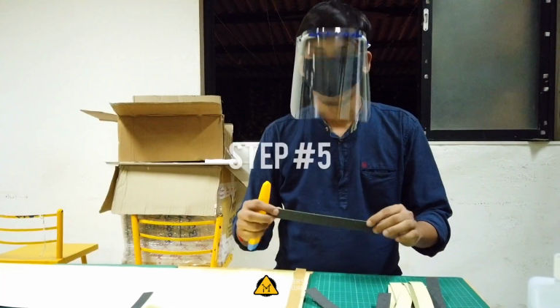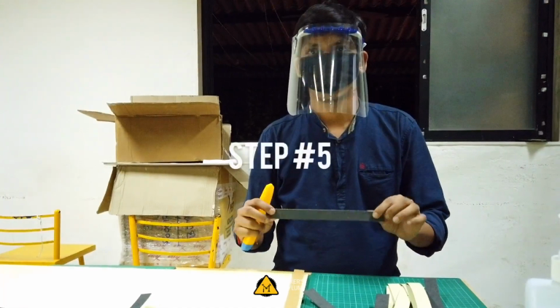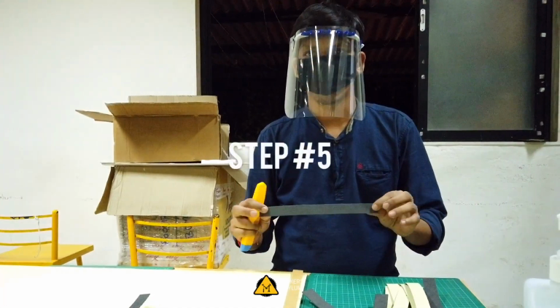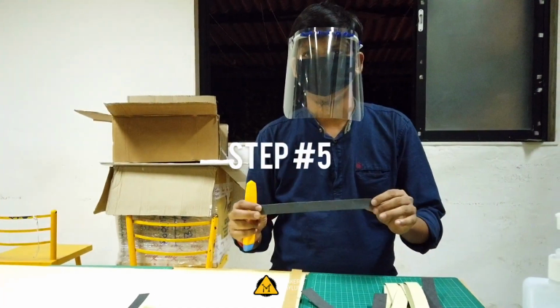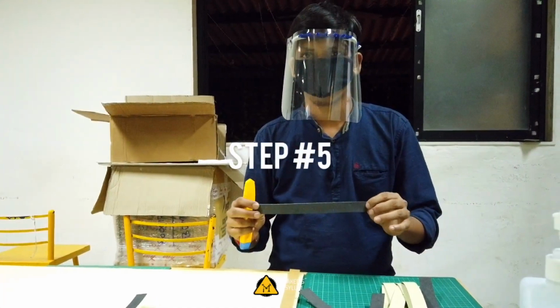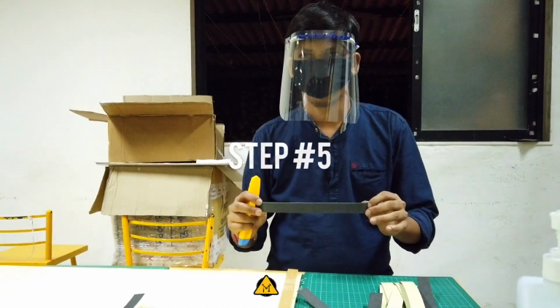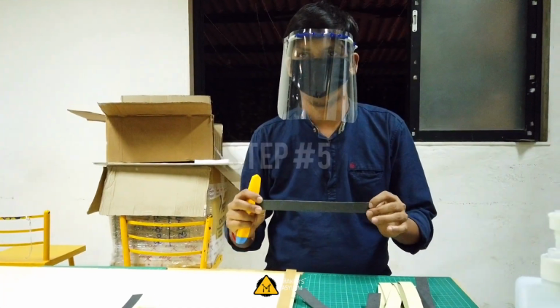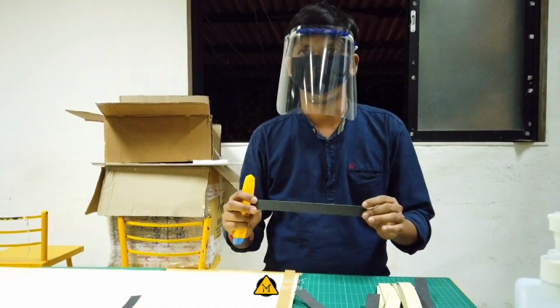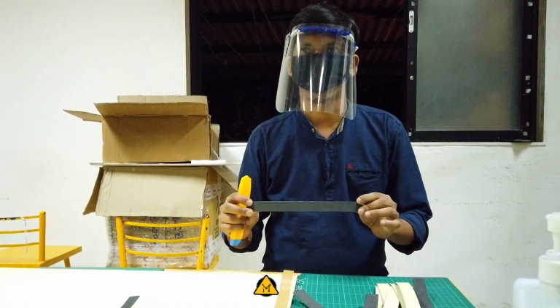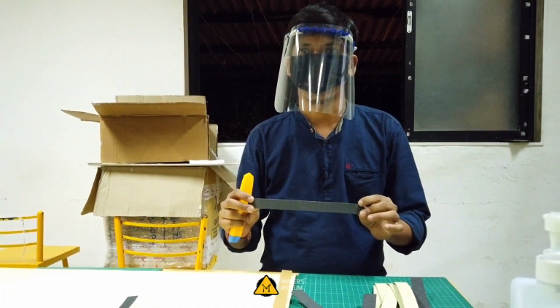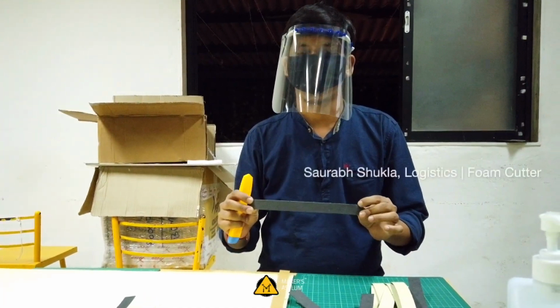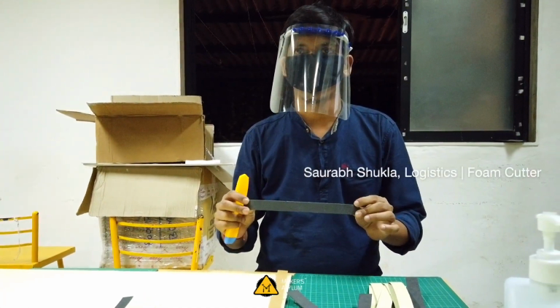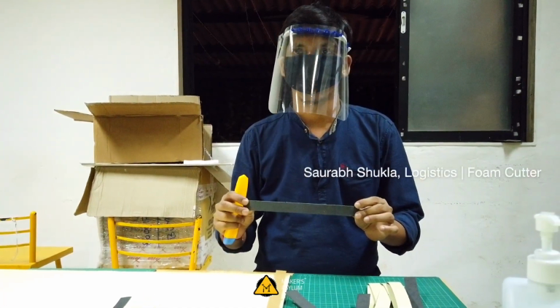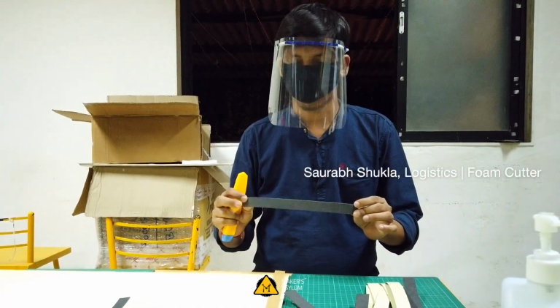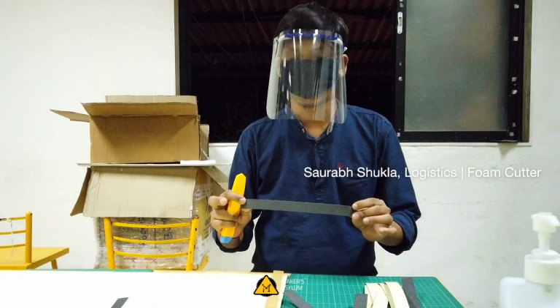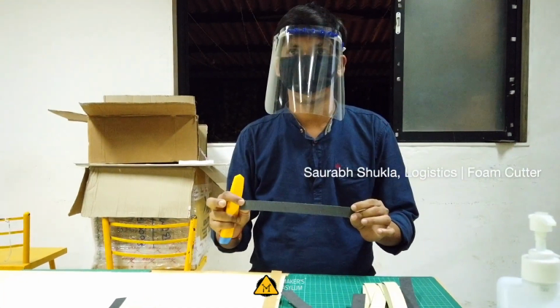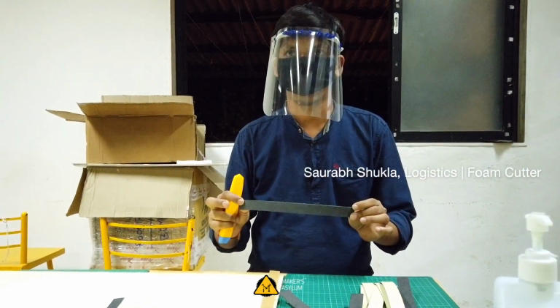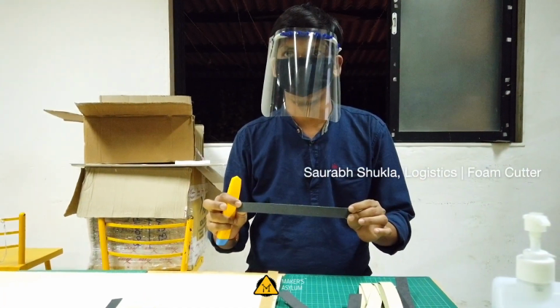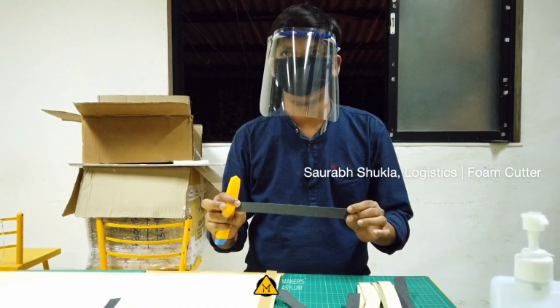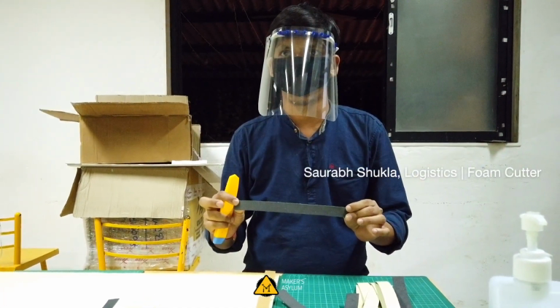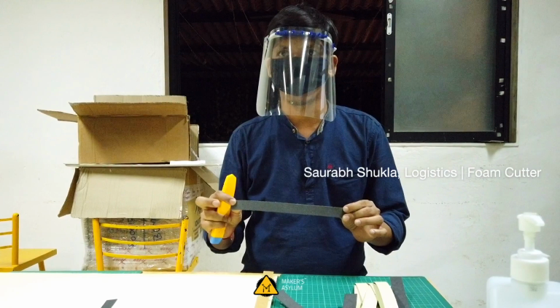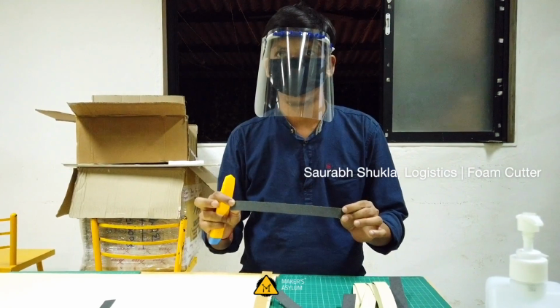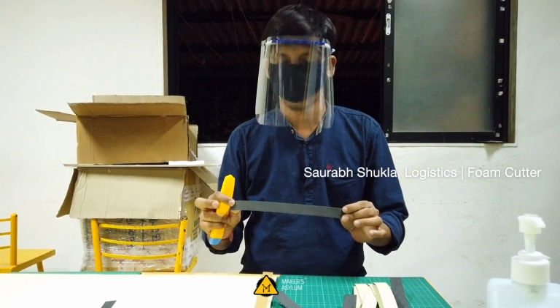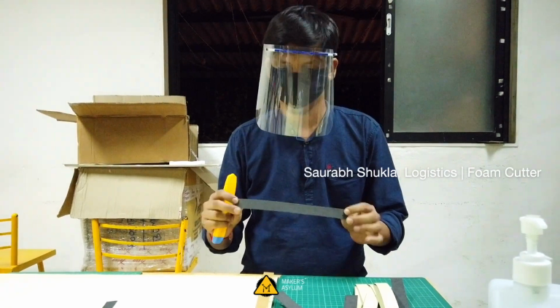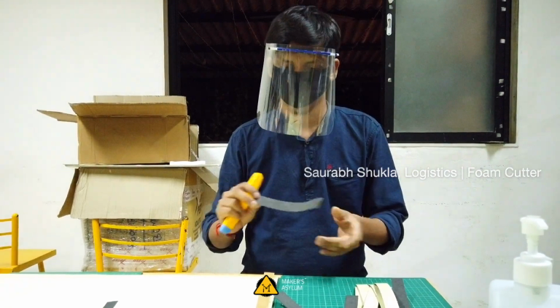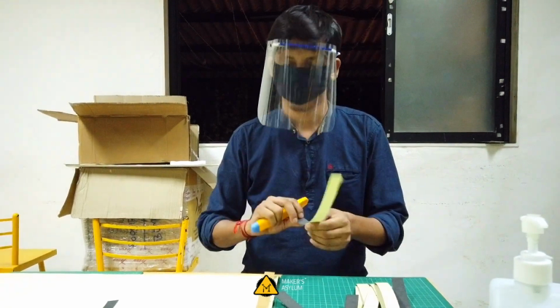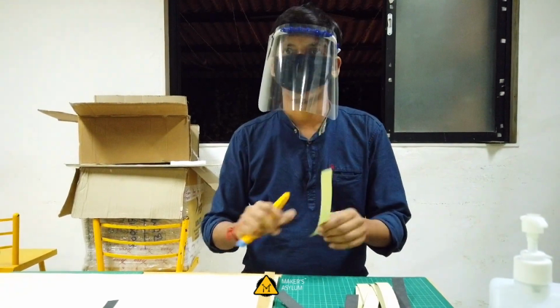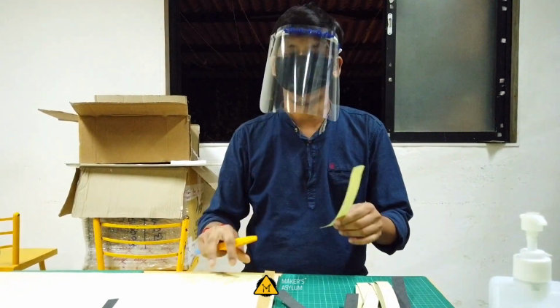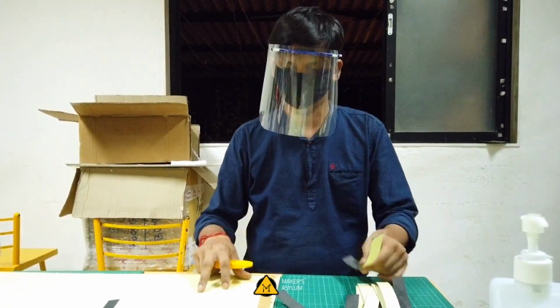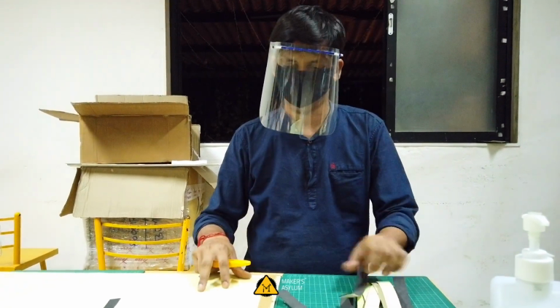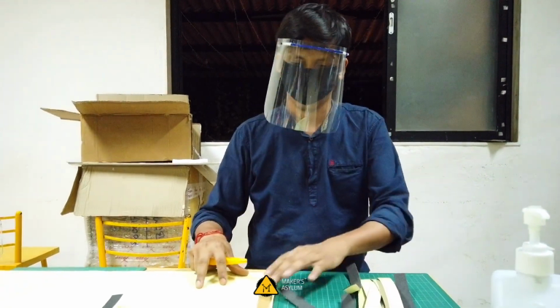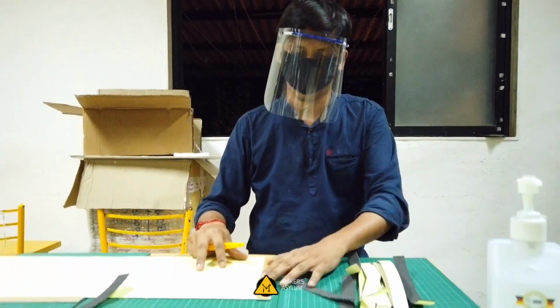This is a foam that I'm going to cut right now — it's 24 cm by 2 cm. I'll show you how to cut it.